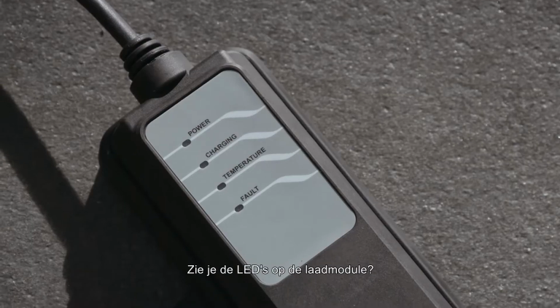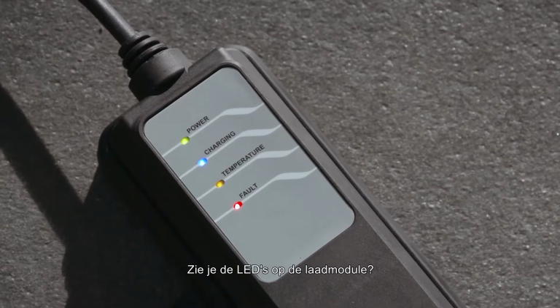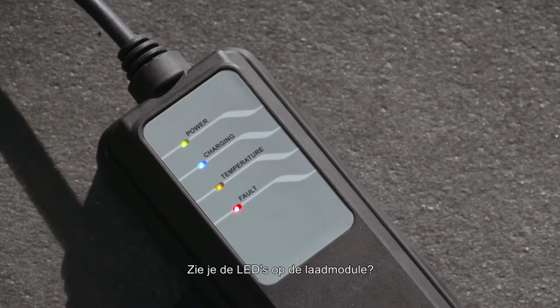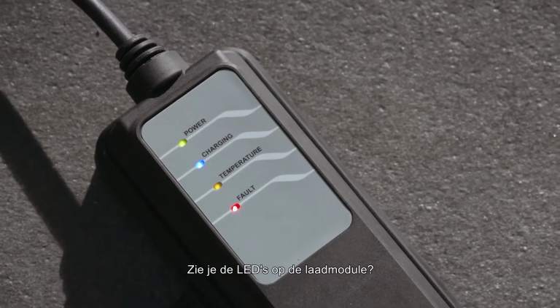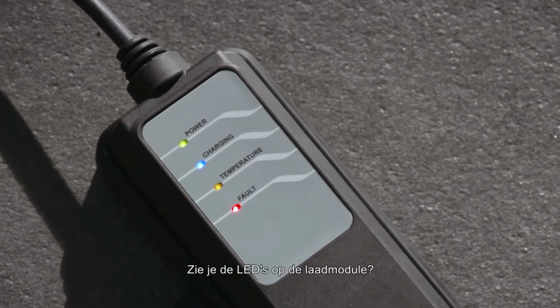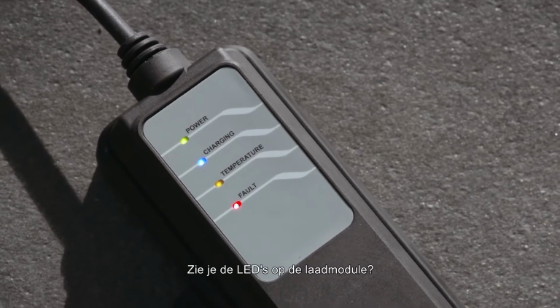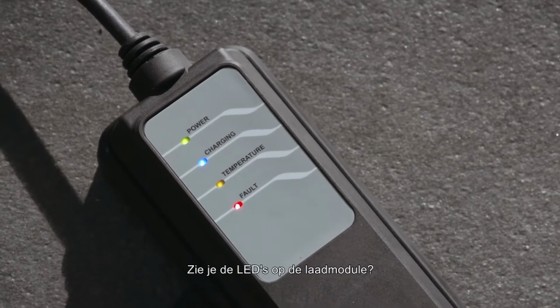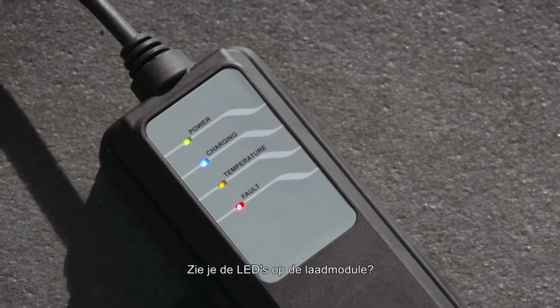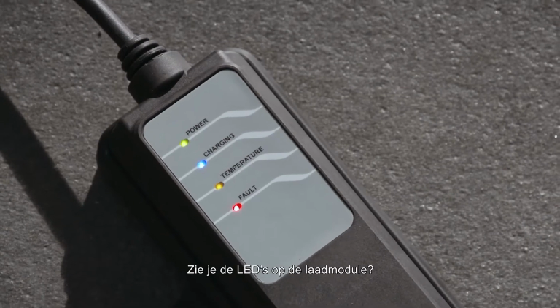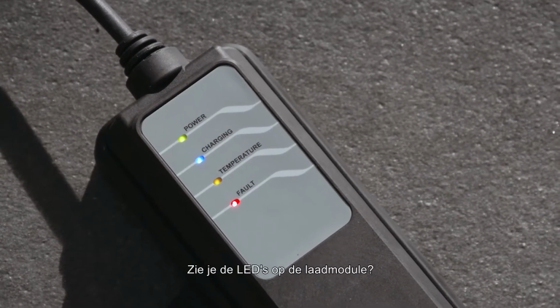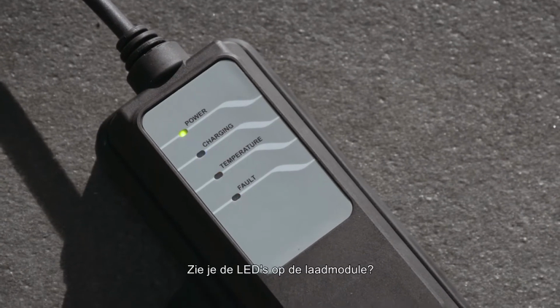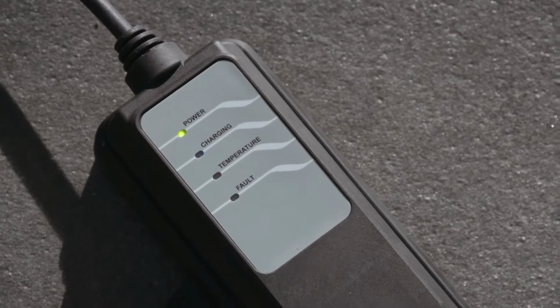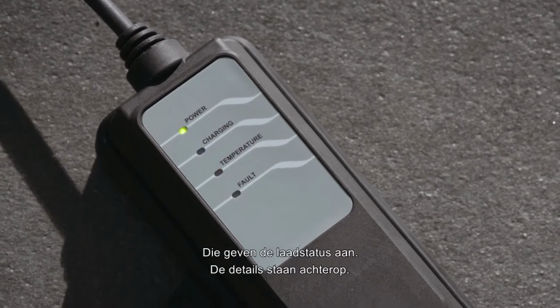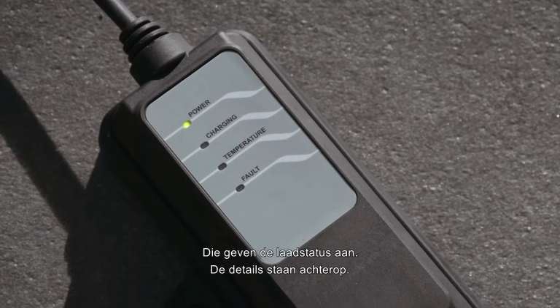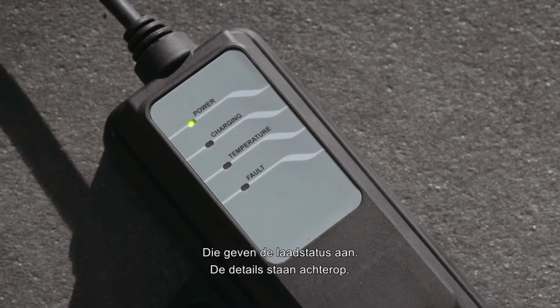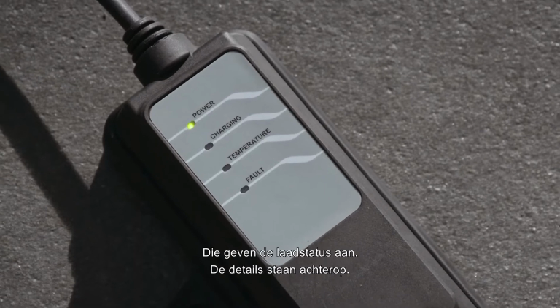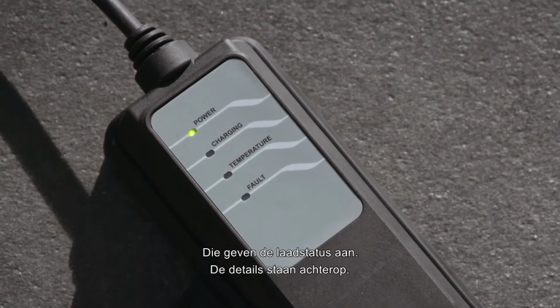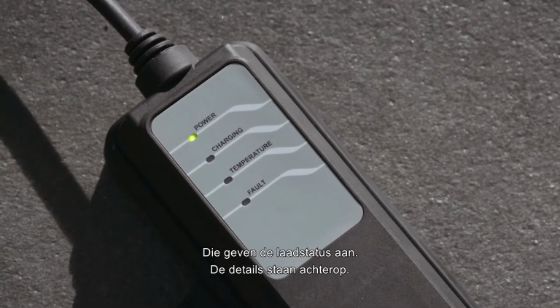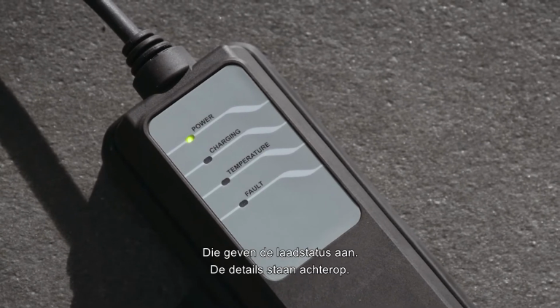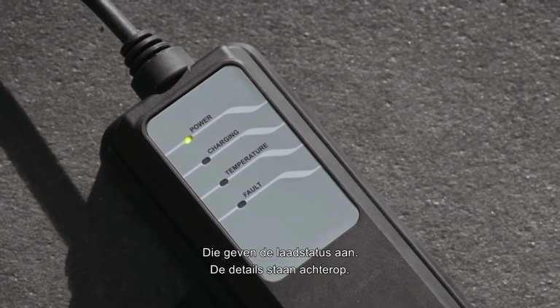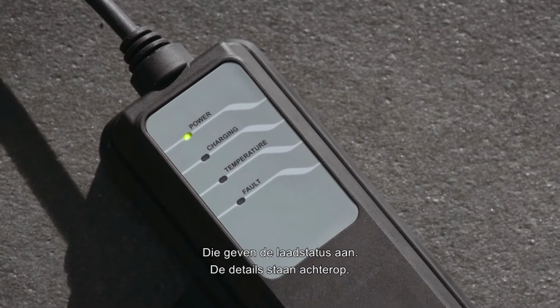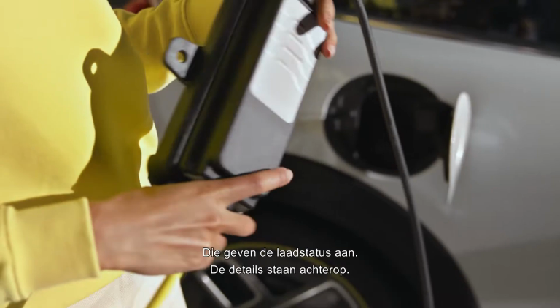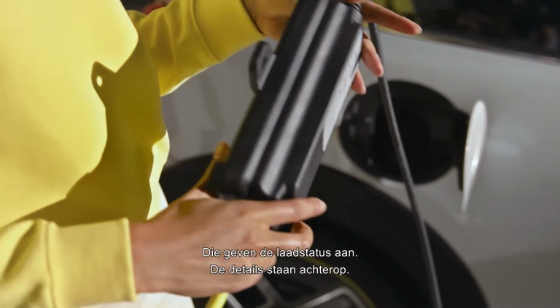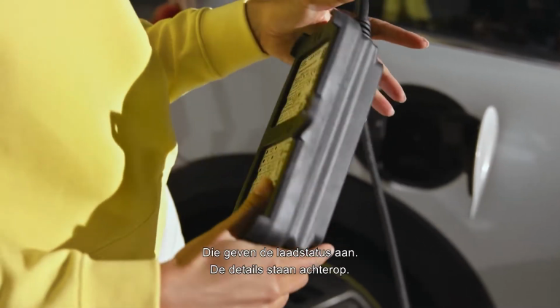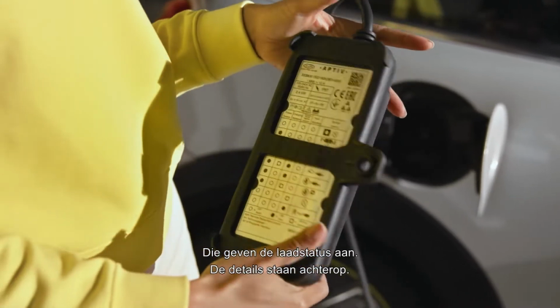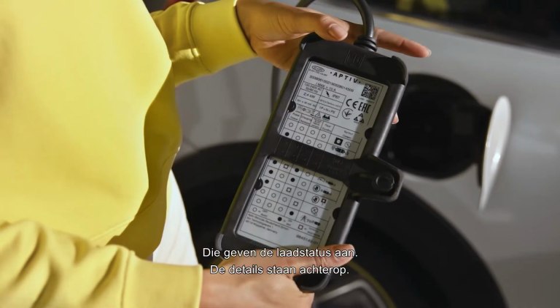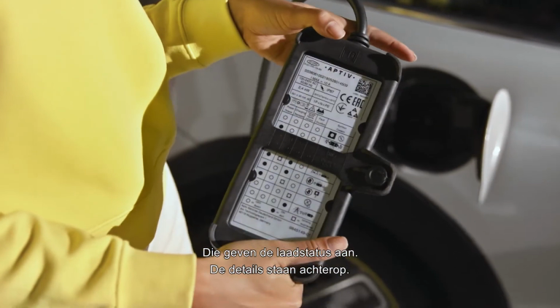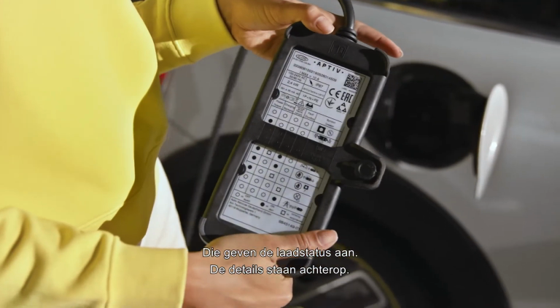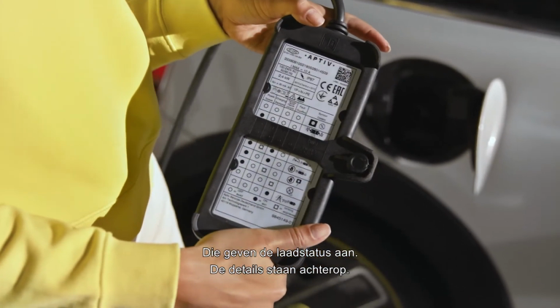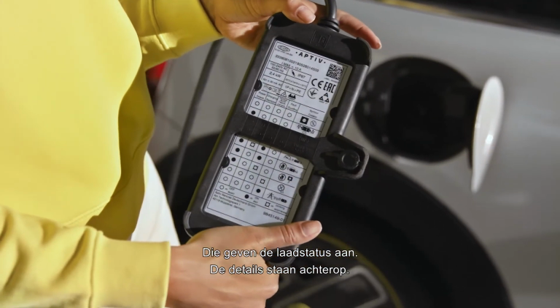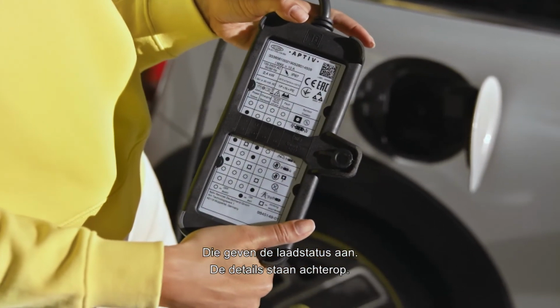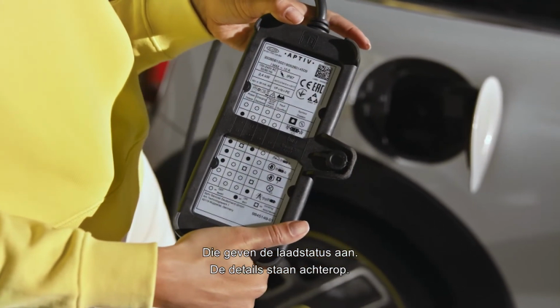Notice the LEDs on the charging module? They show the charging status, with the details explained on the back.